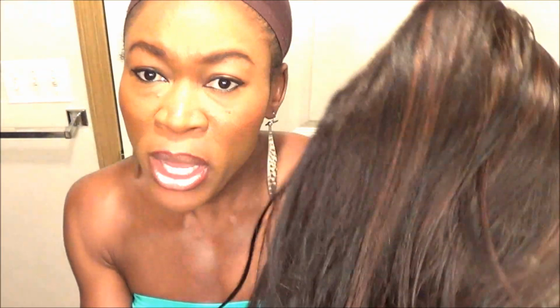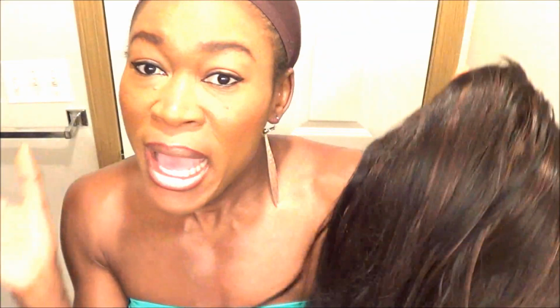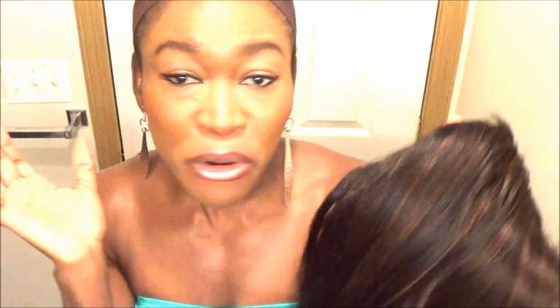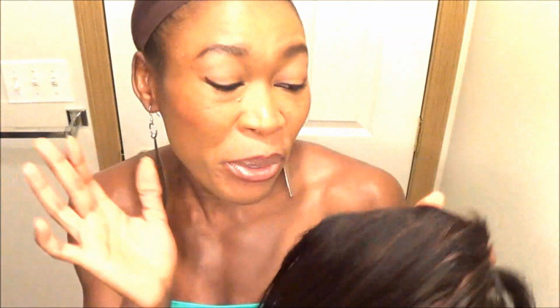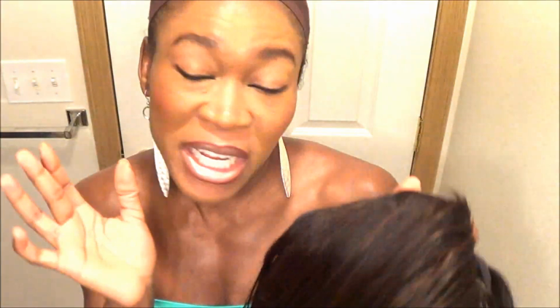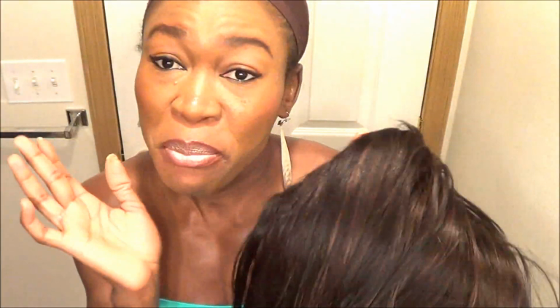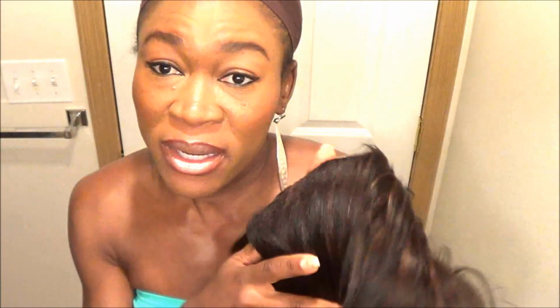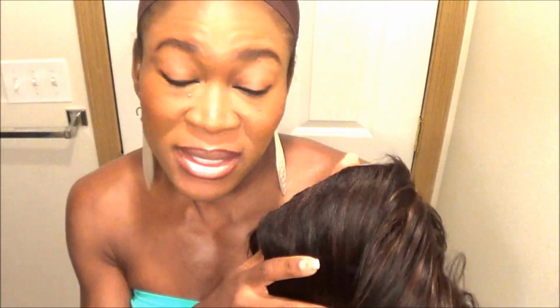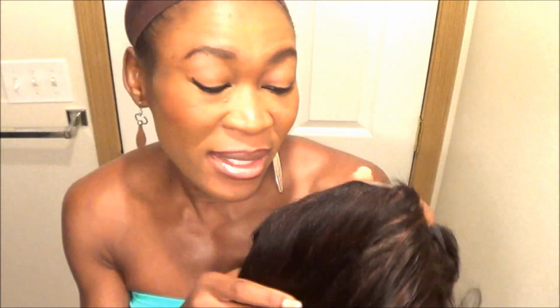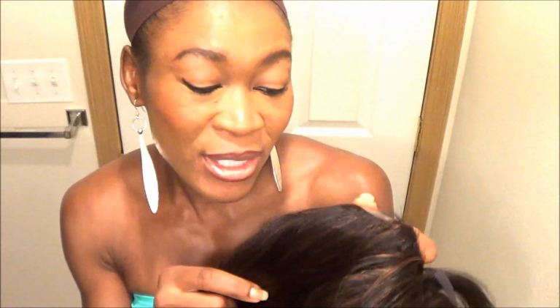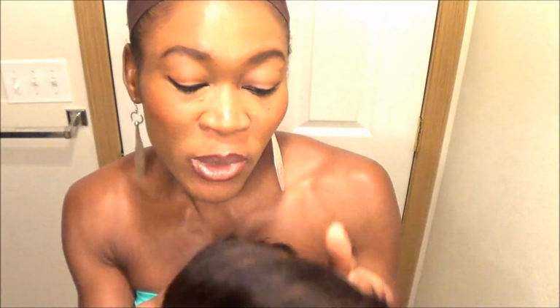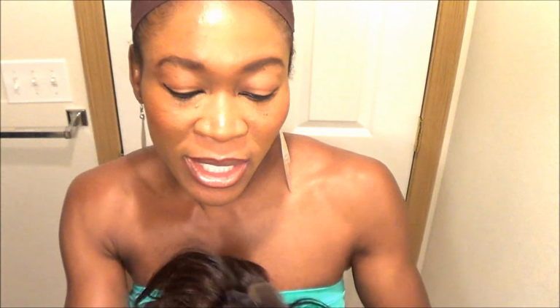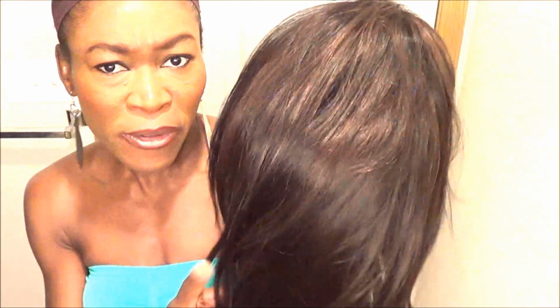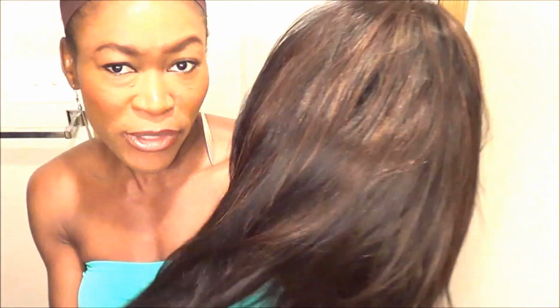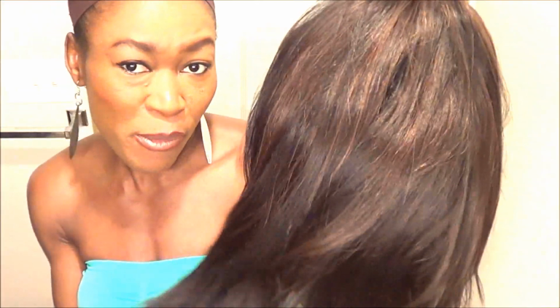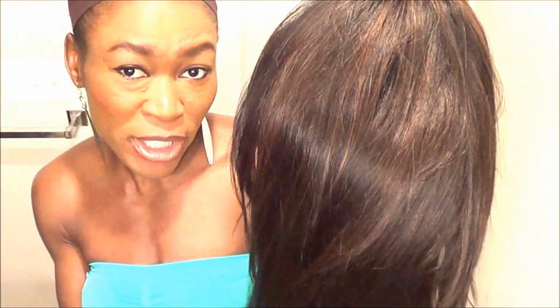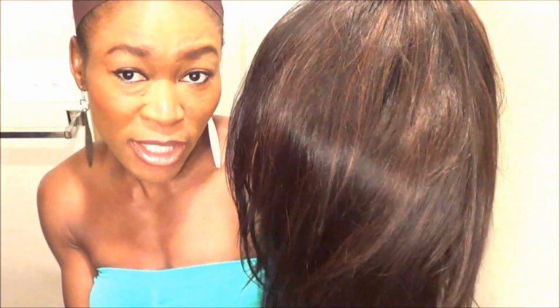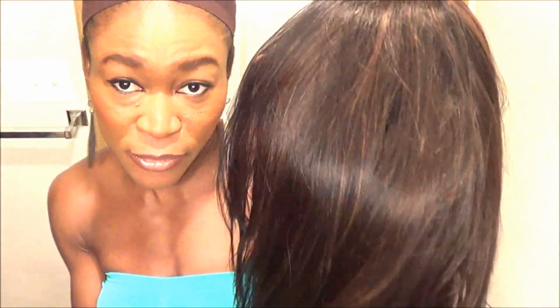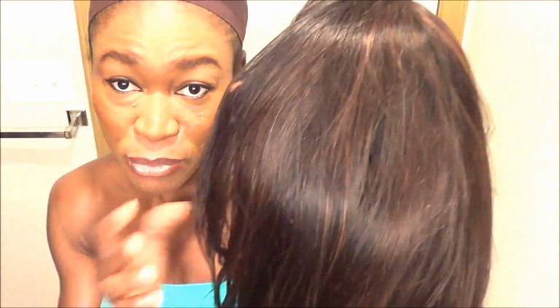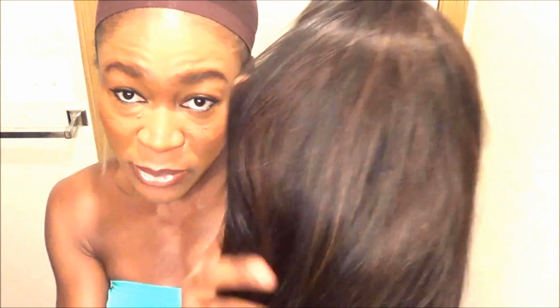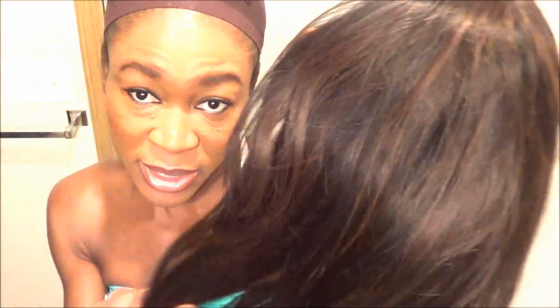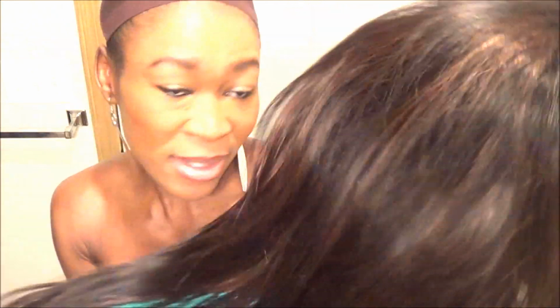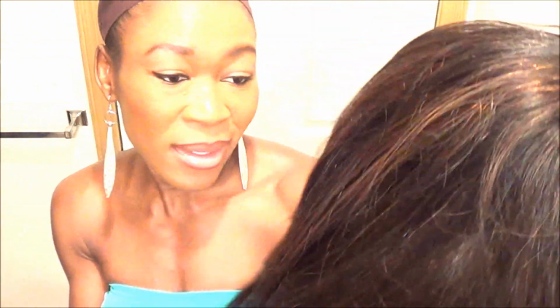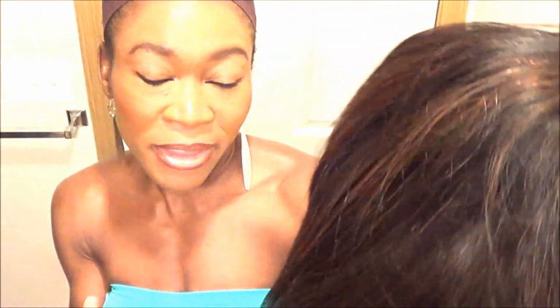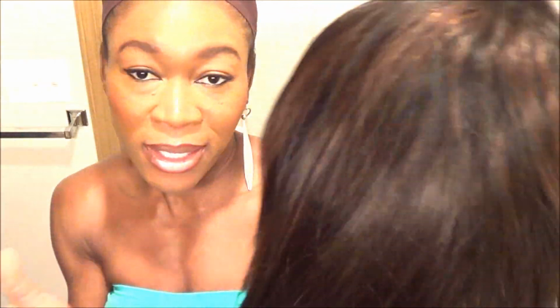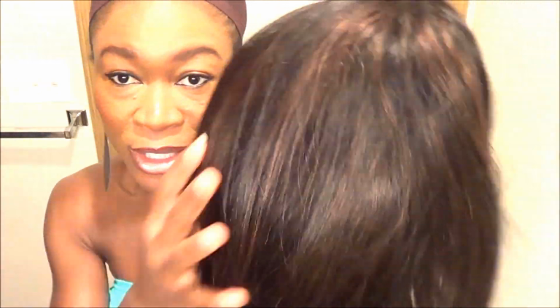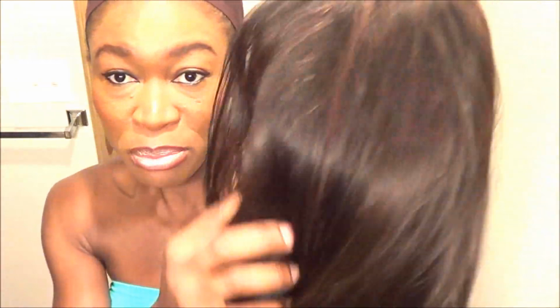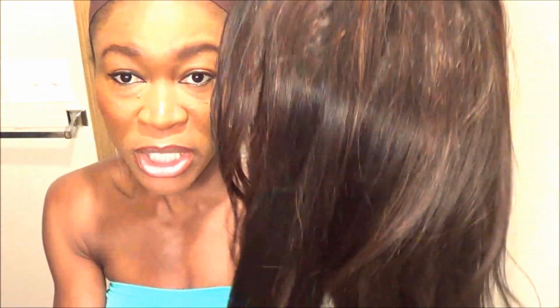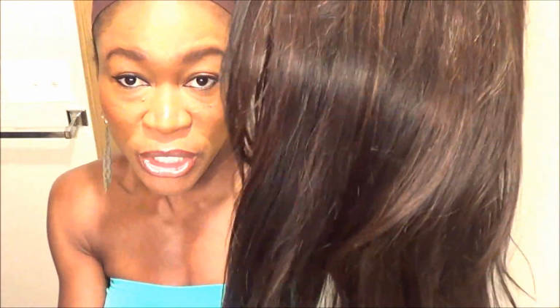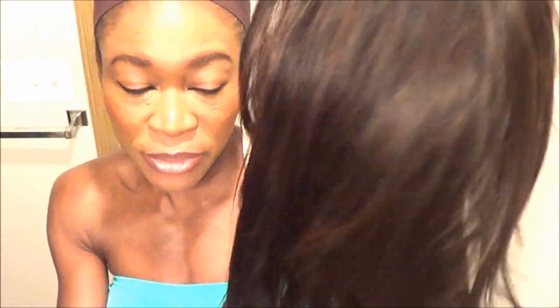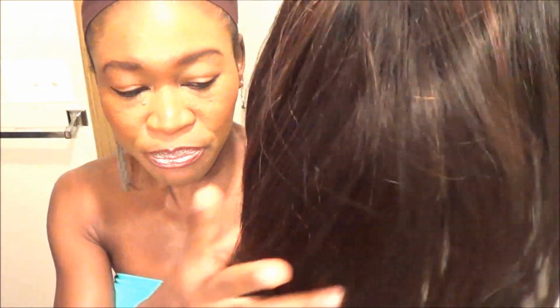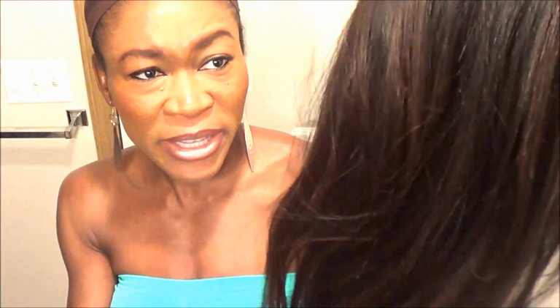I don't put any products in this wig. Not washing it for three weeks, I think it looks pretty good right here.